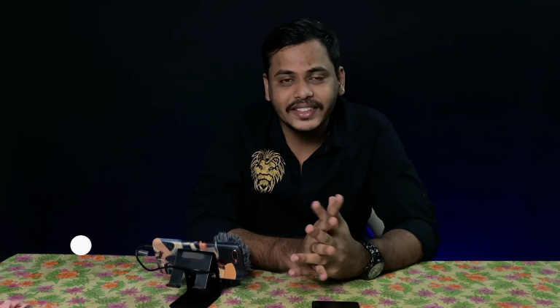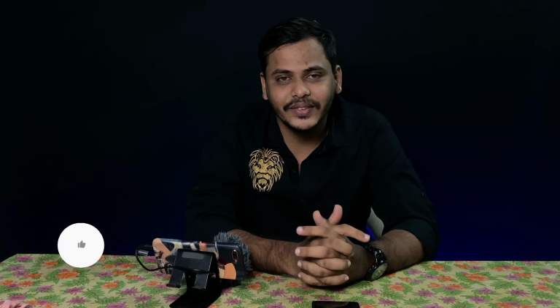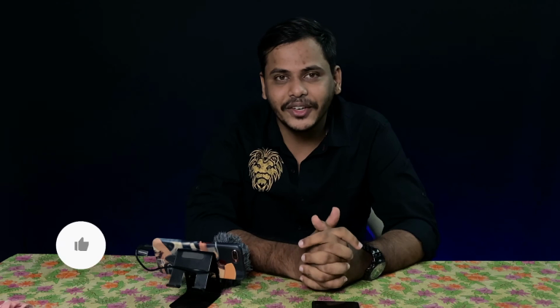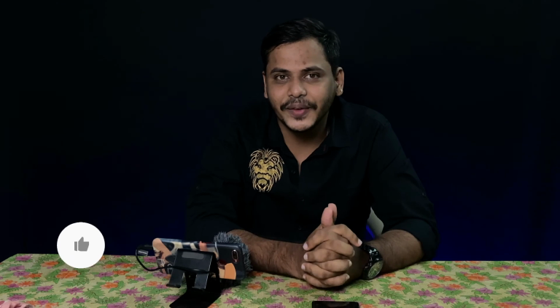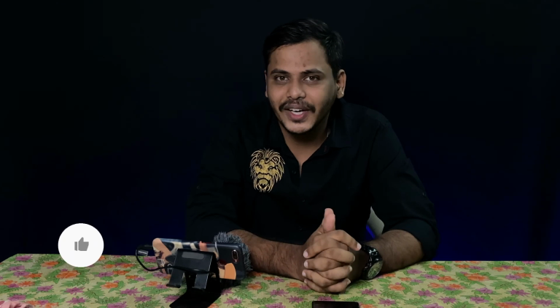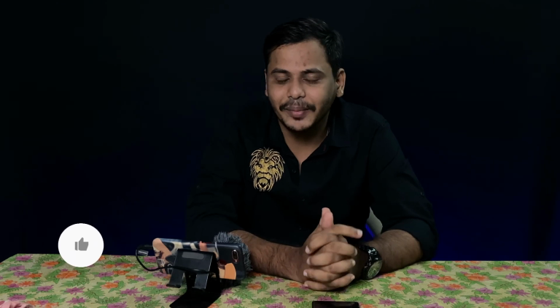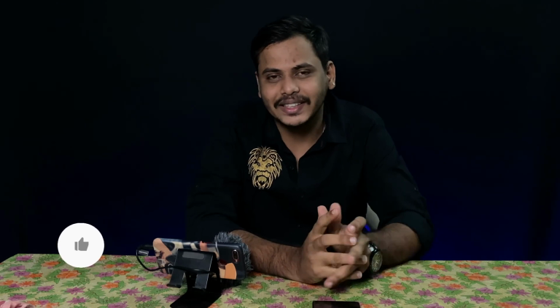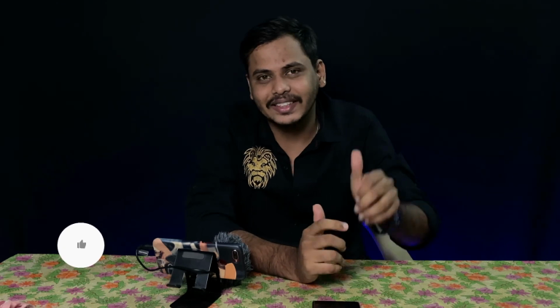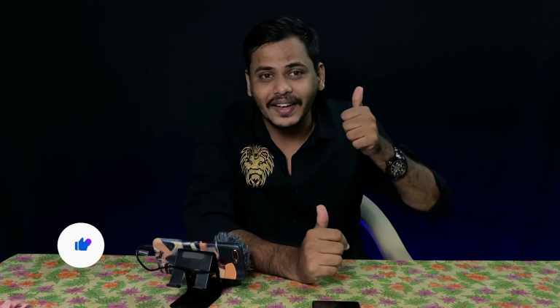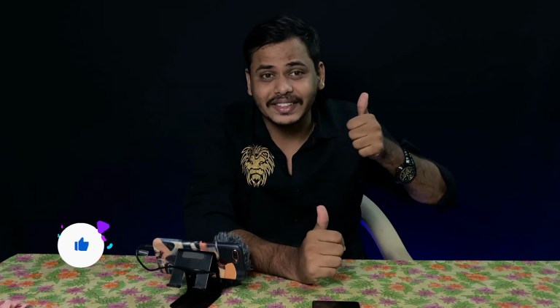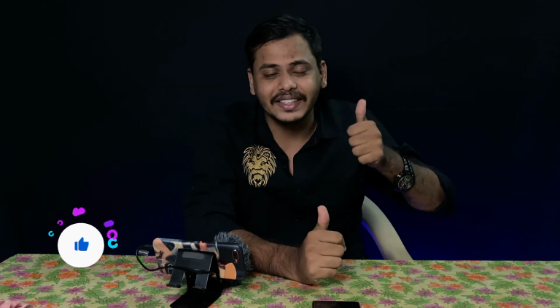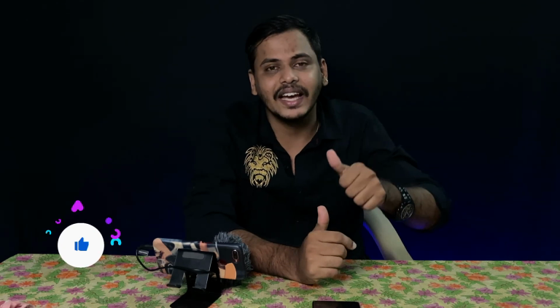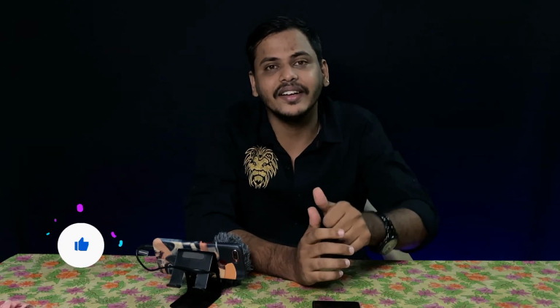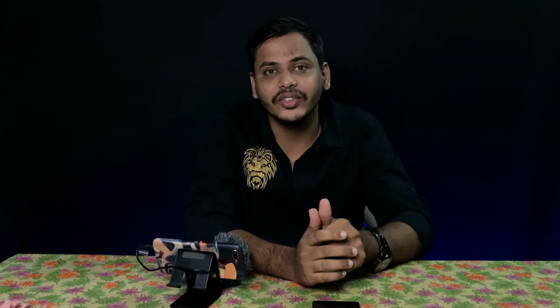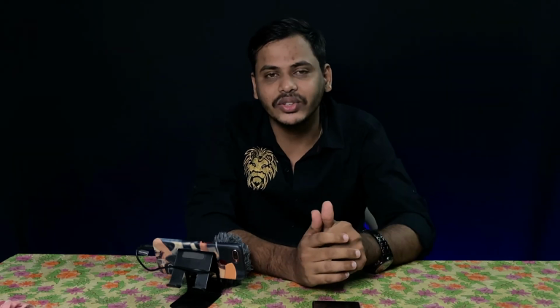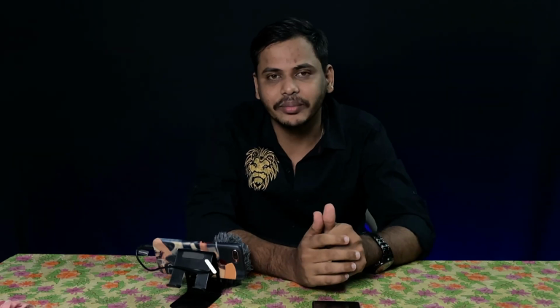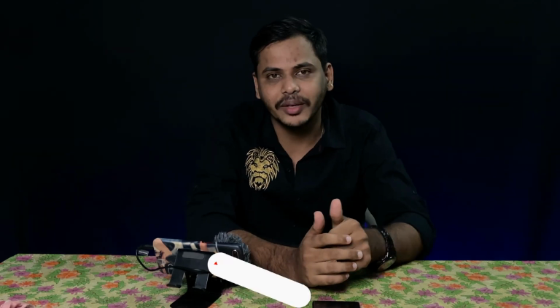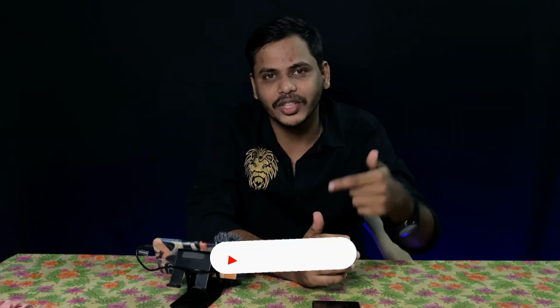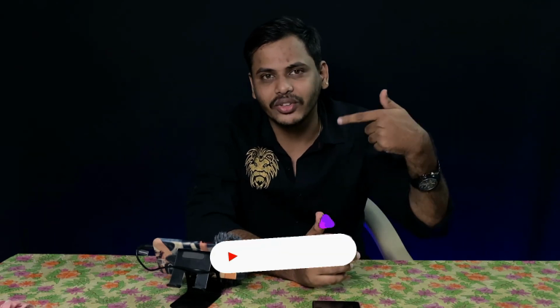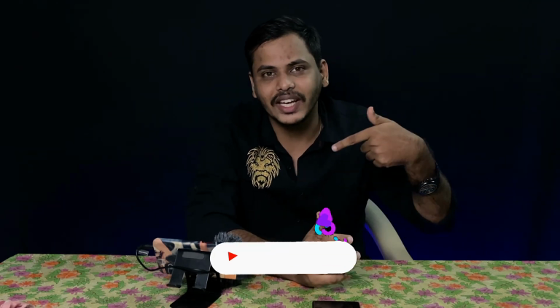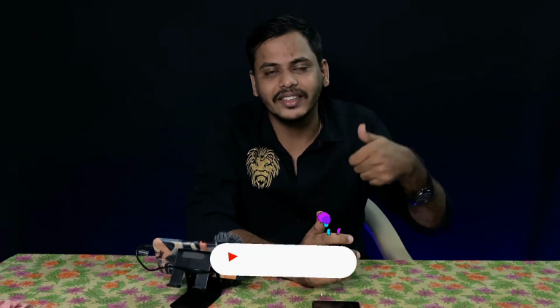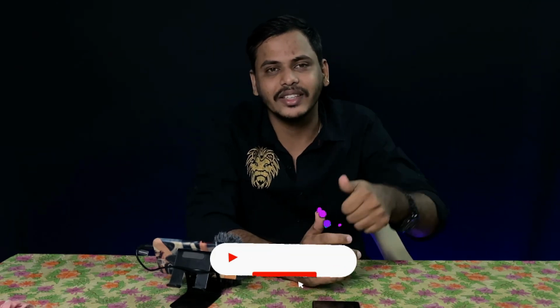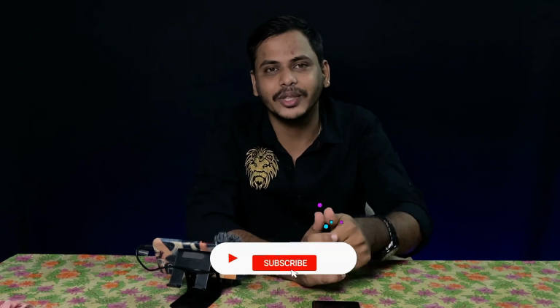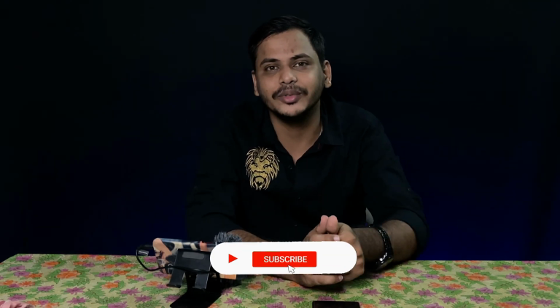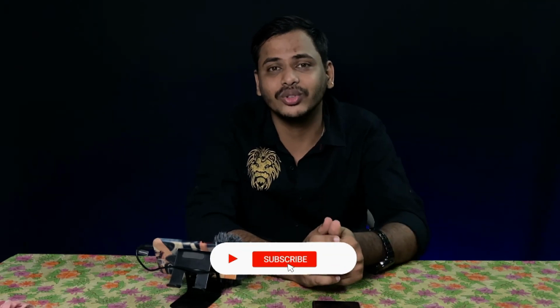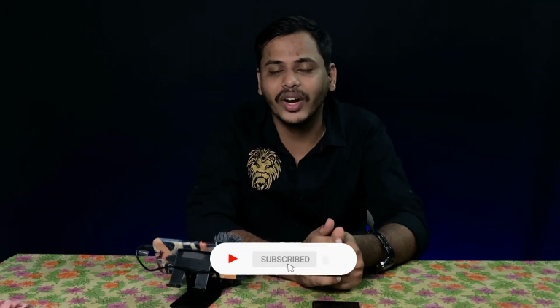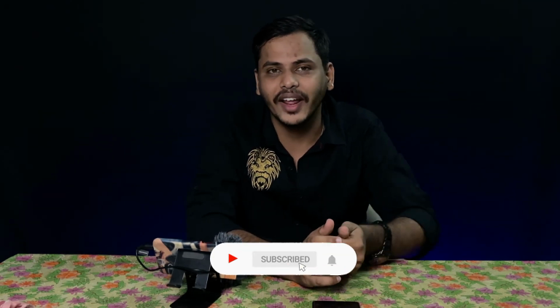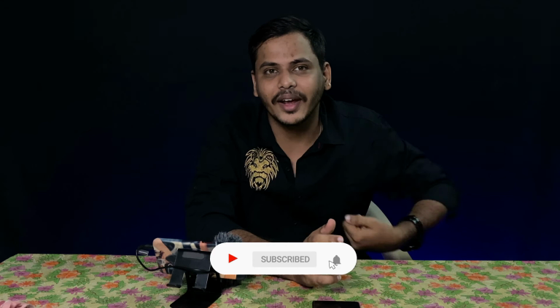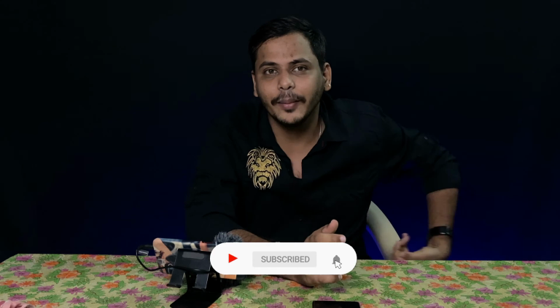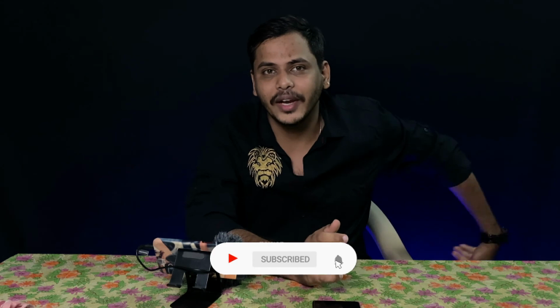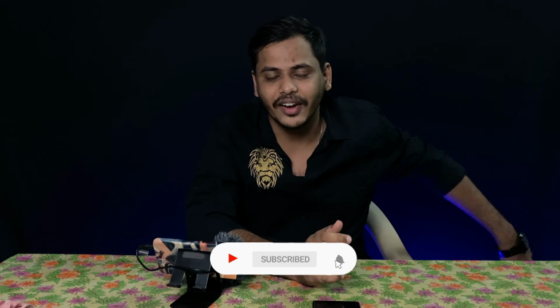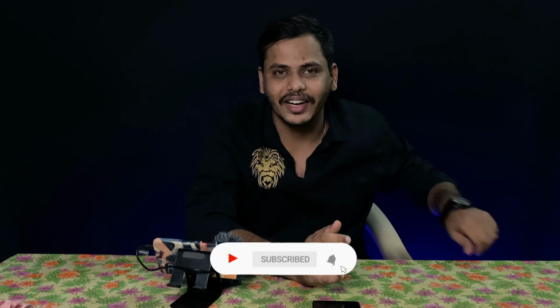If you like this video, please like this channel, subscribe, and press the bell icon.